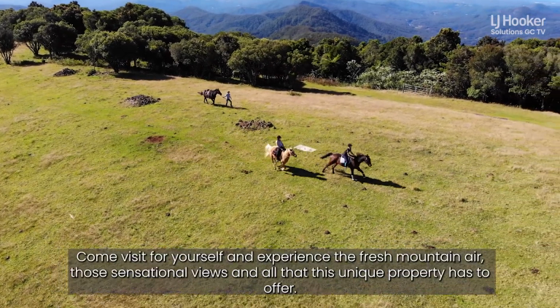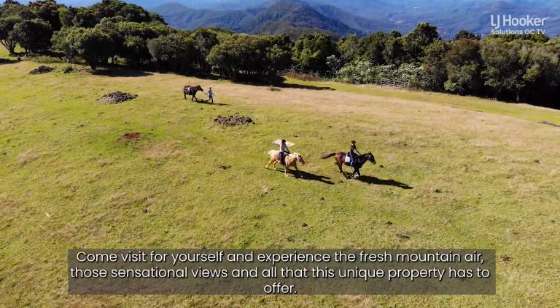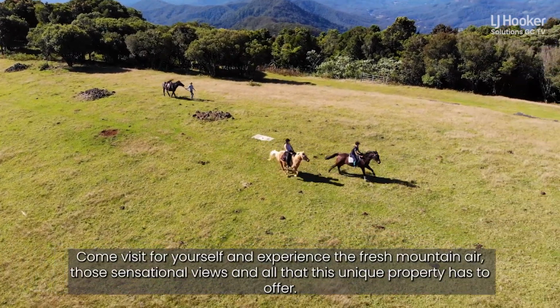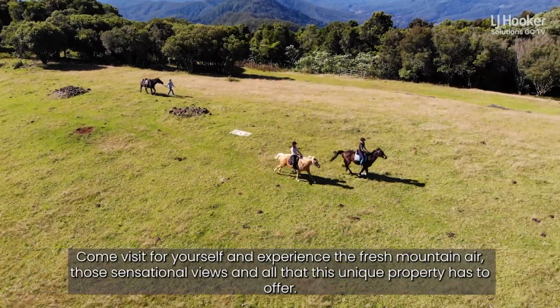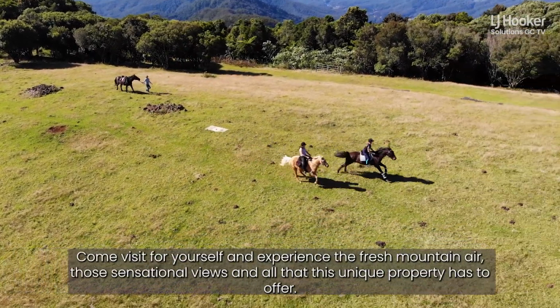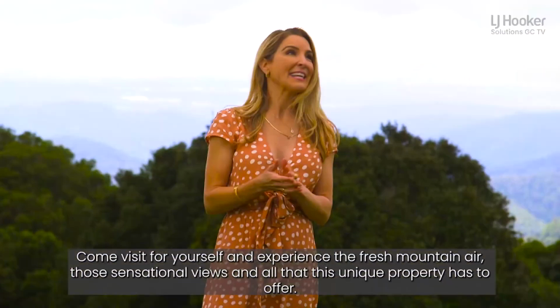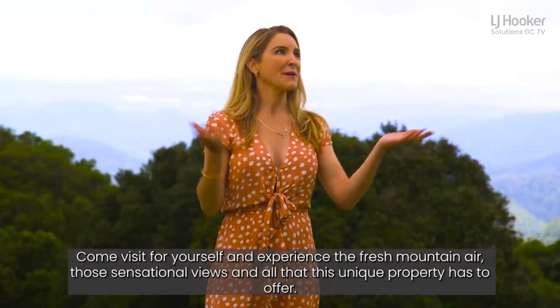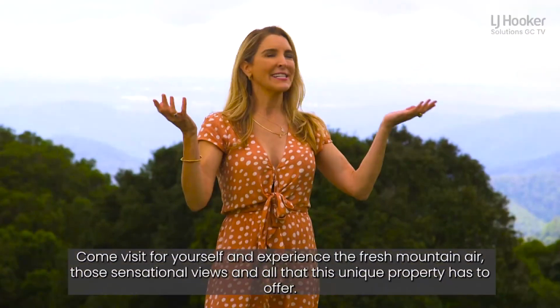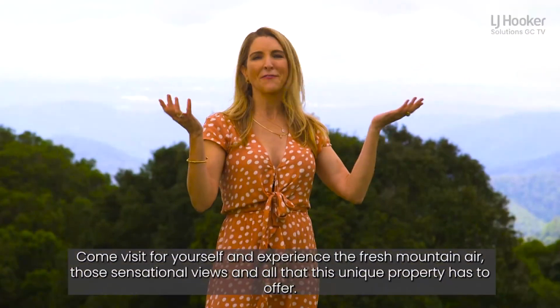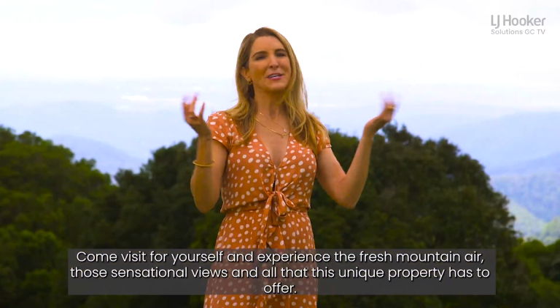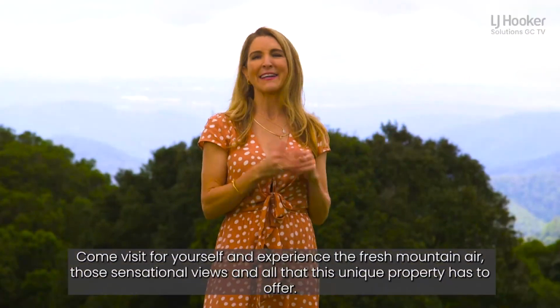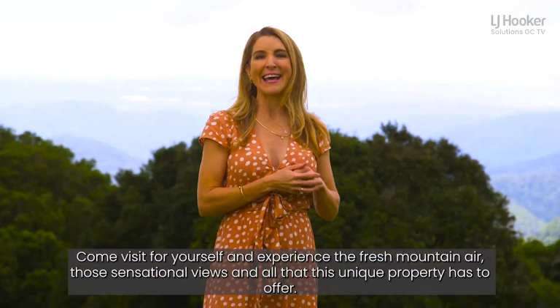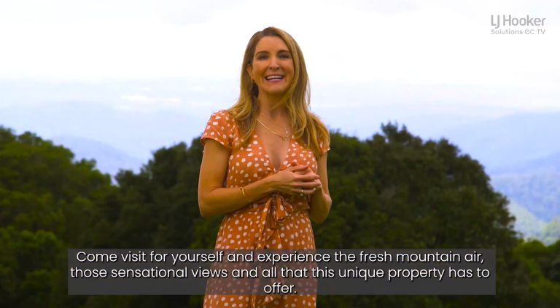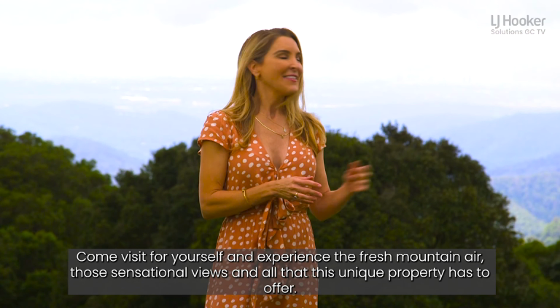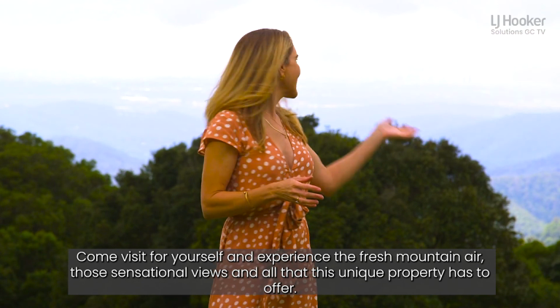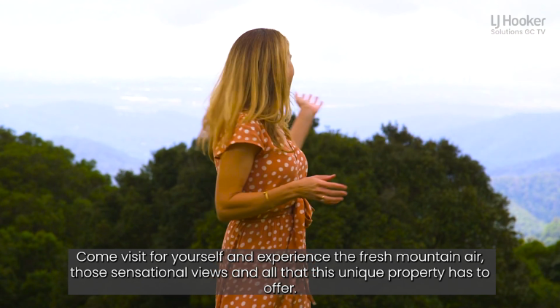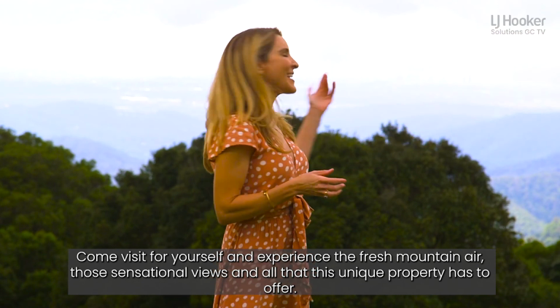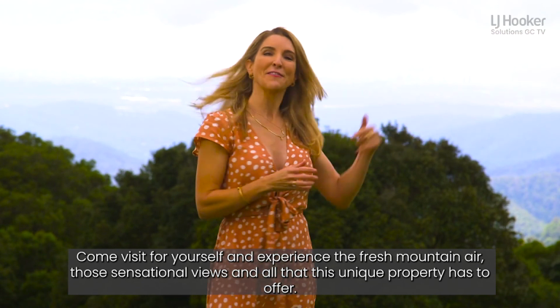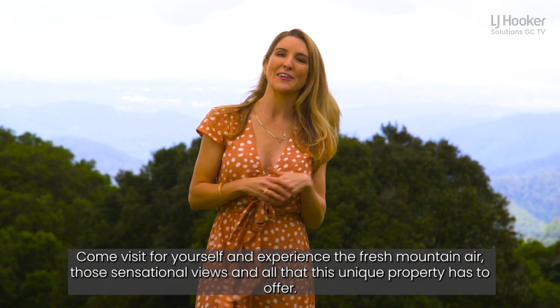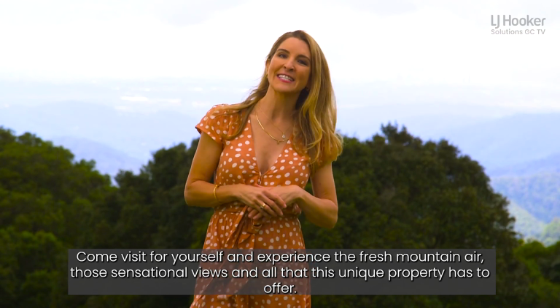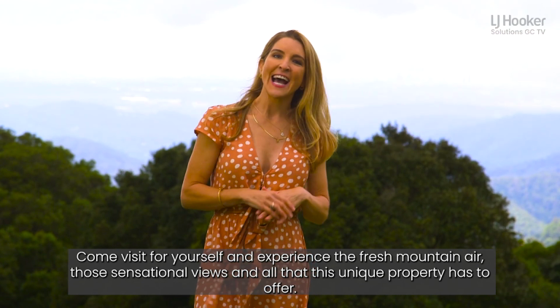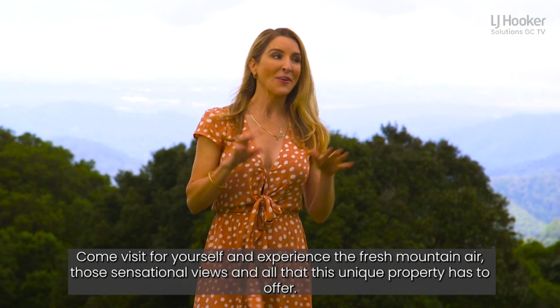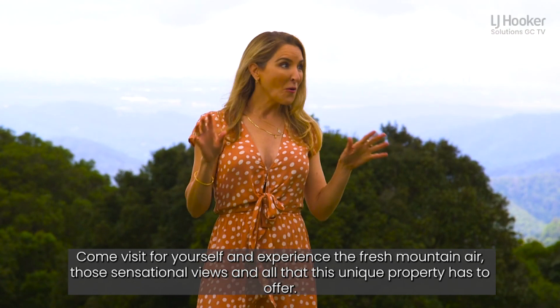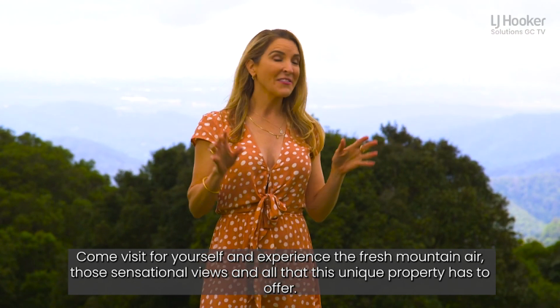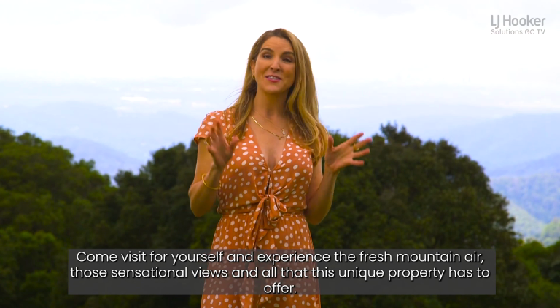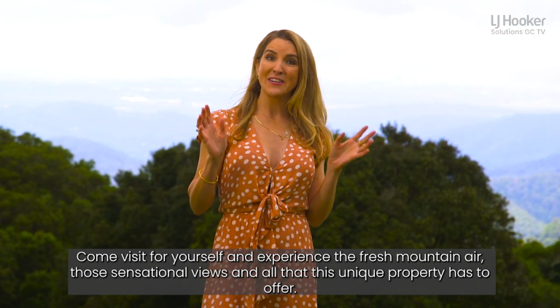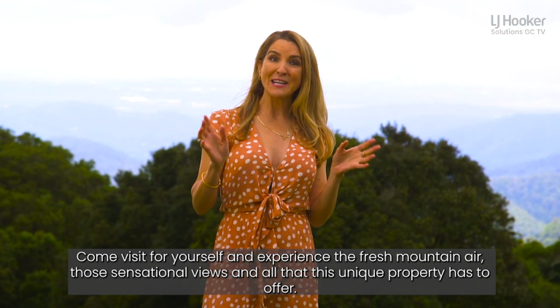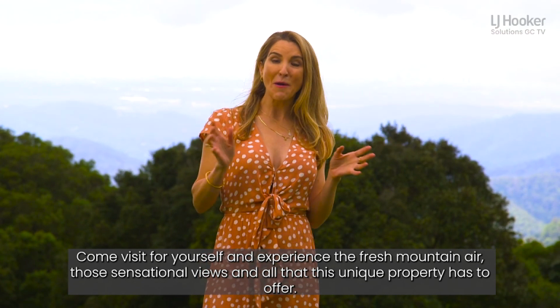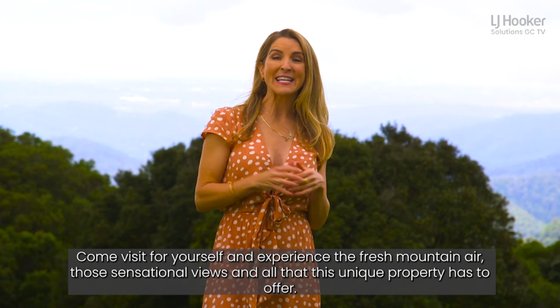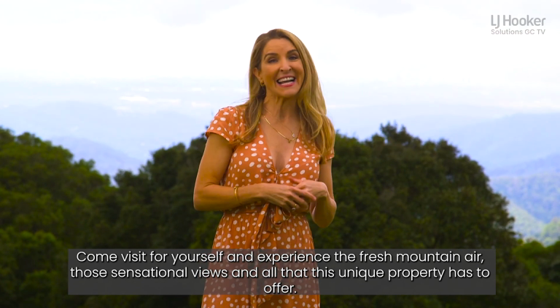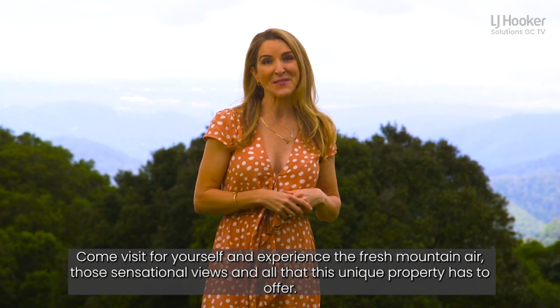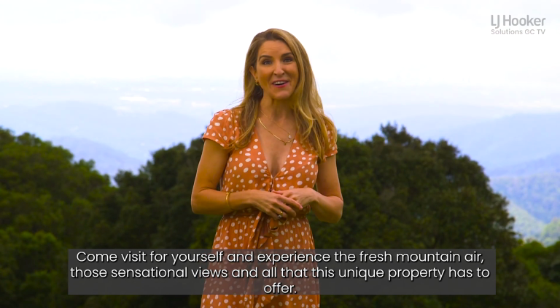This is a piece of paradise. Come visit for yourself and experience the fresh mountain air, those sensational views, and all that this unique property has to offer.